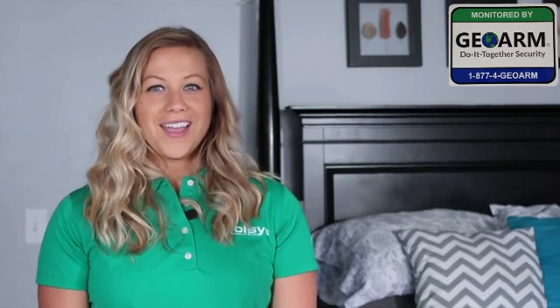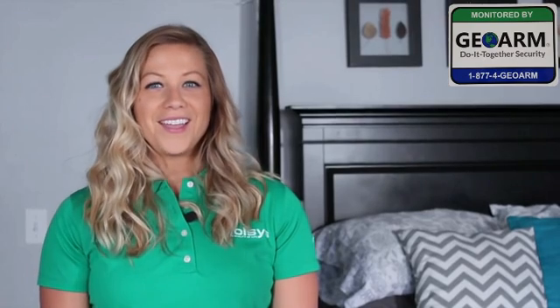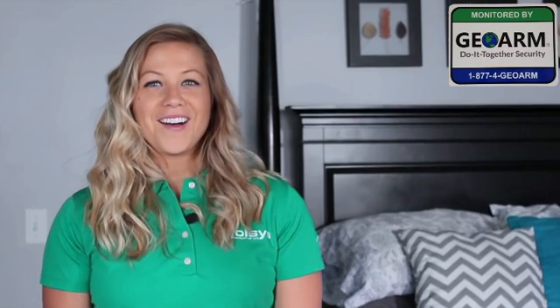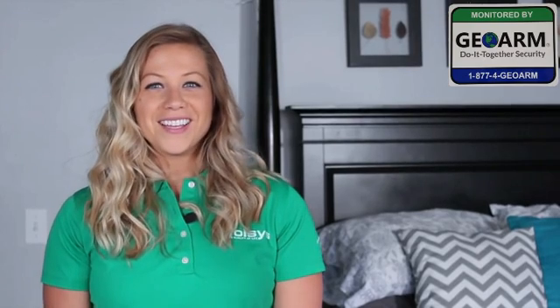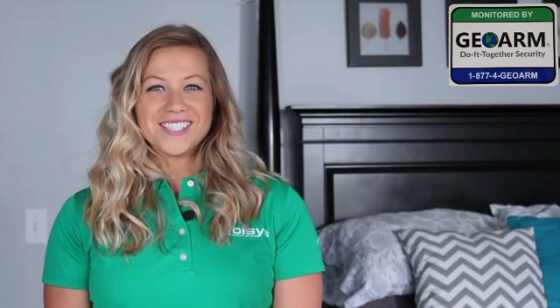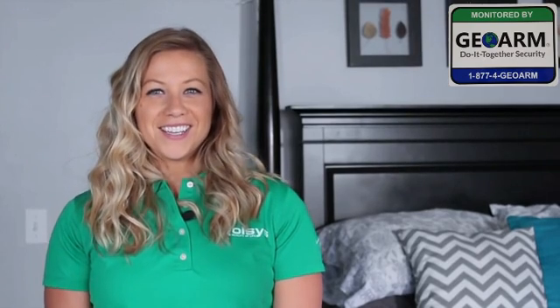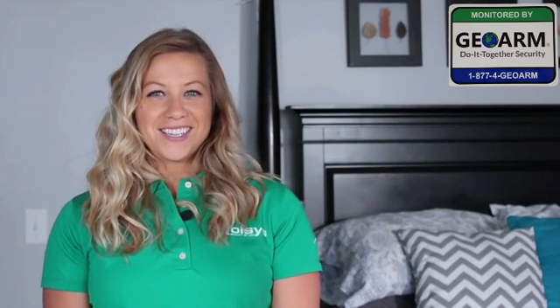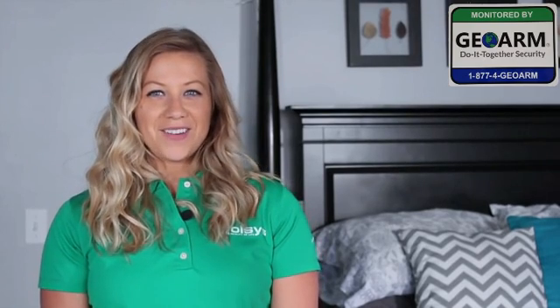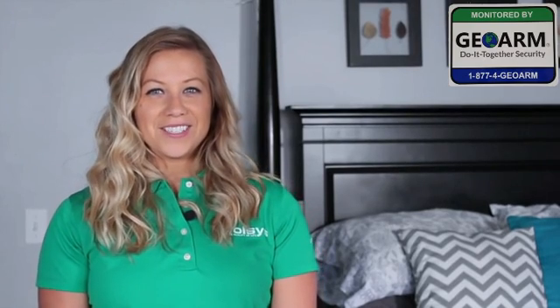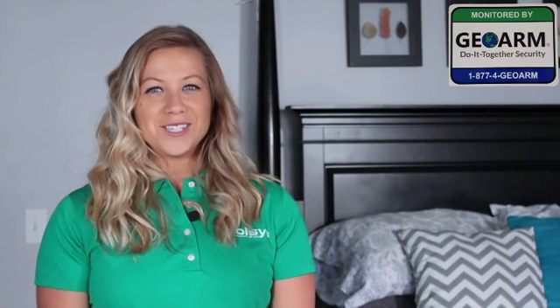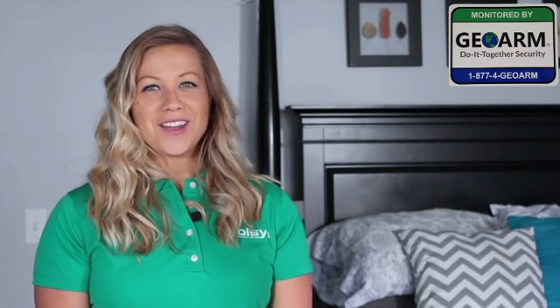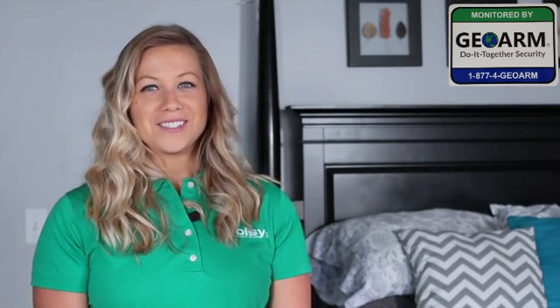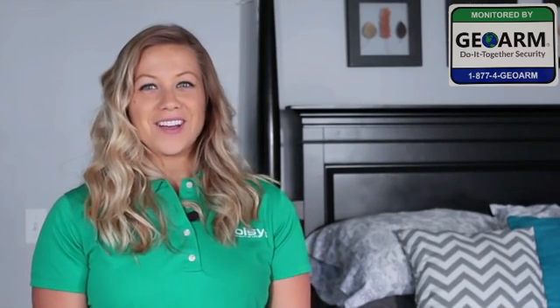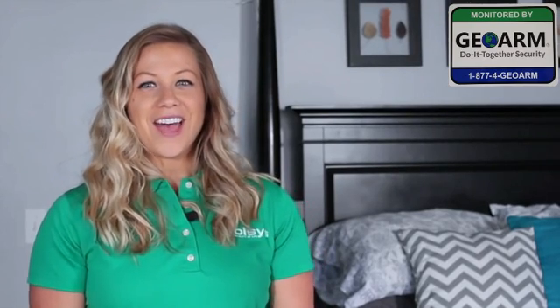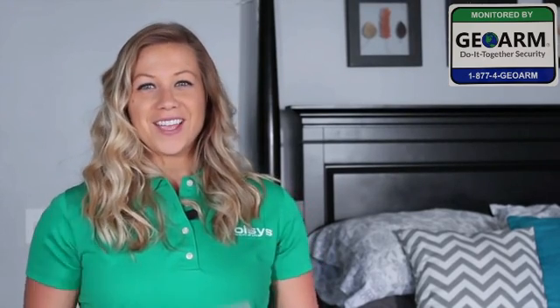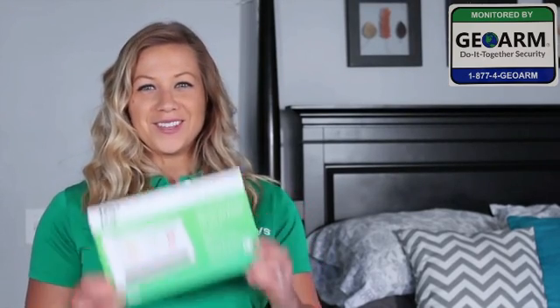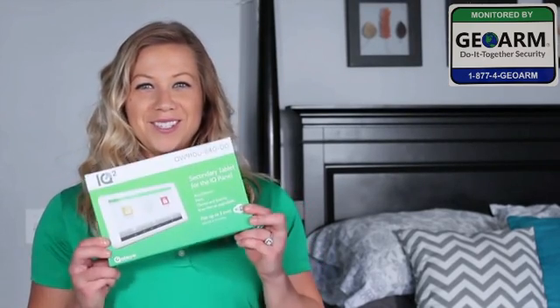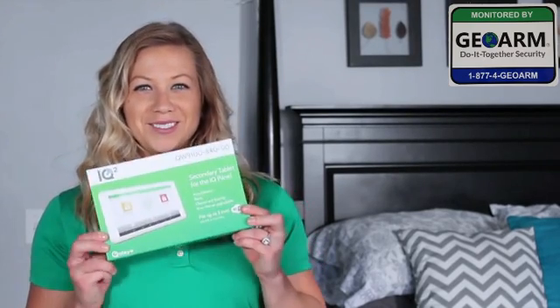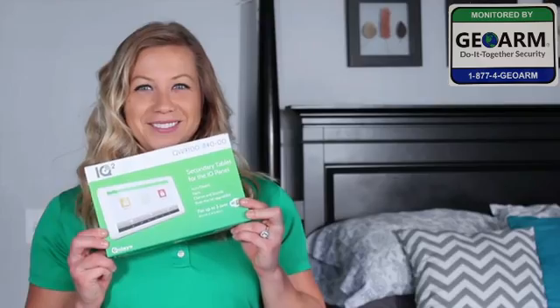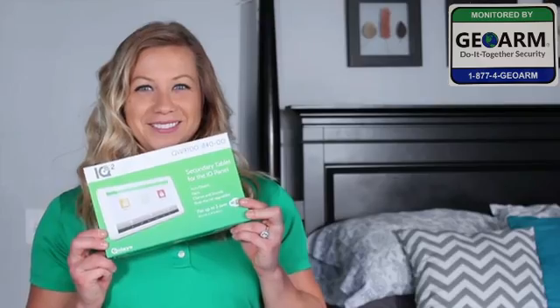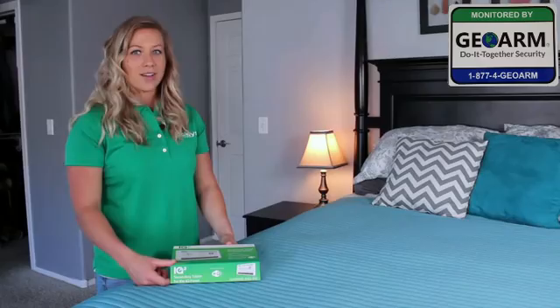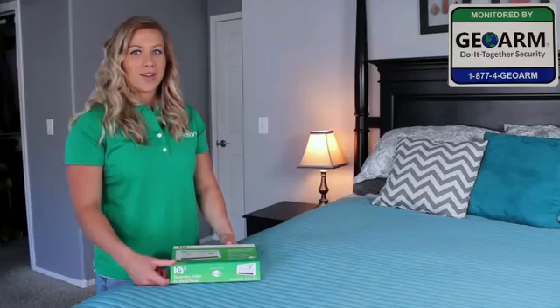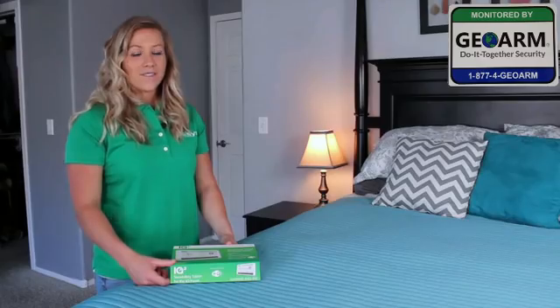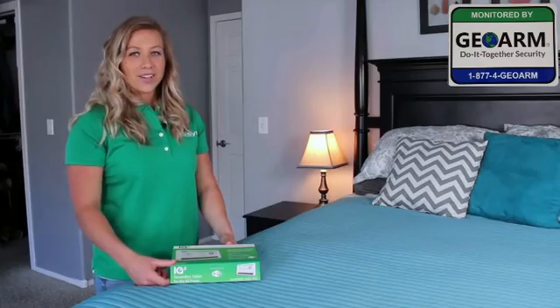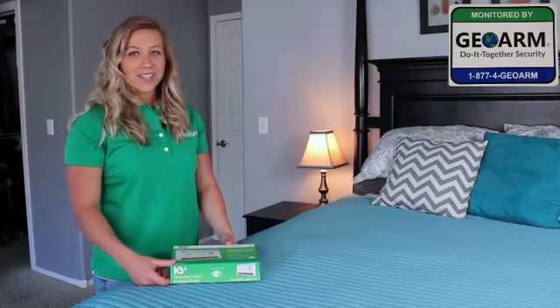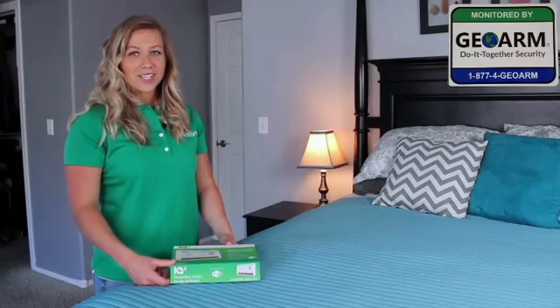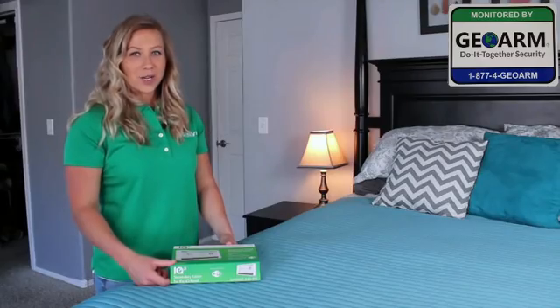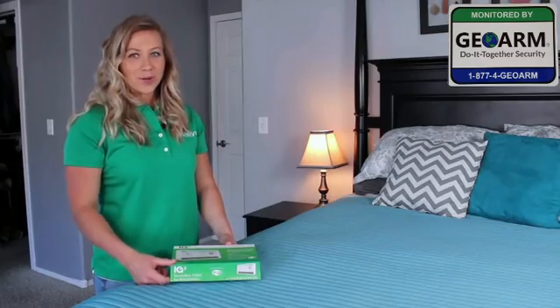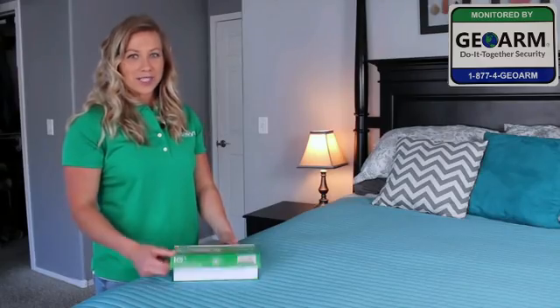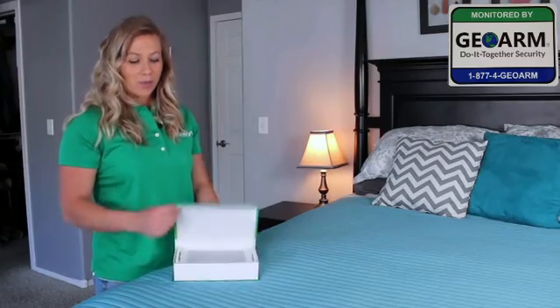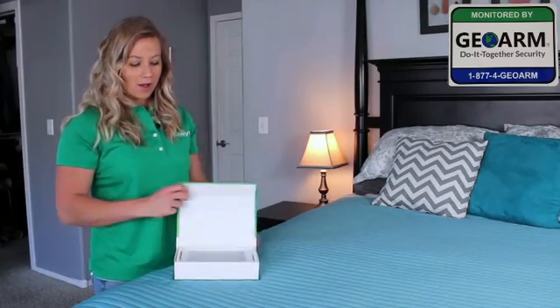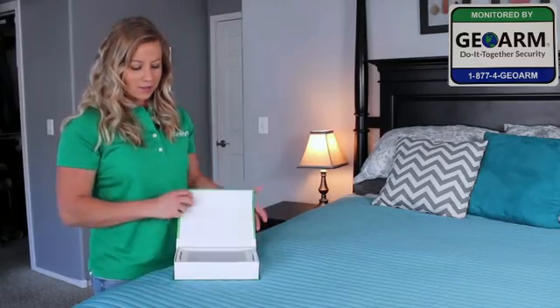Hey y'all, it's Ginny and today I'm going to teach you how to install the IQ2. First, let's show you what's in the box.